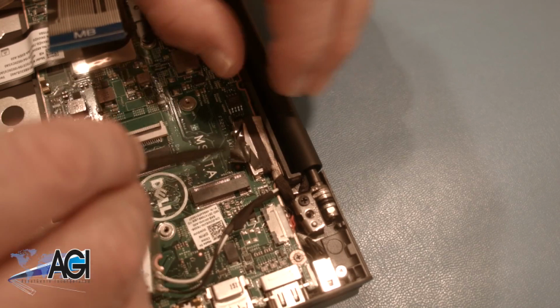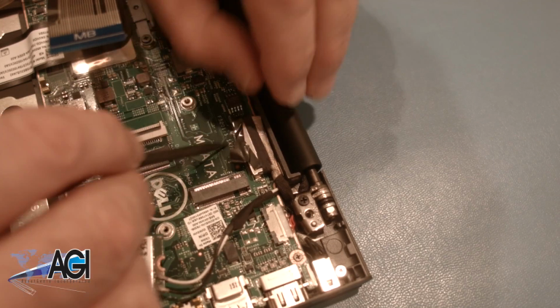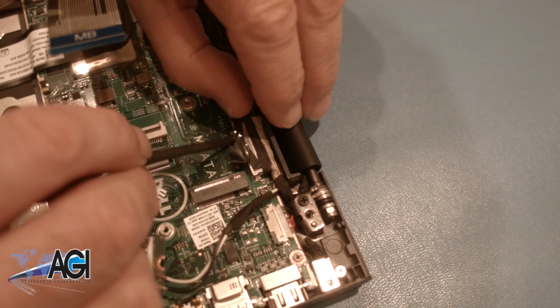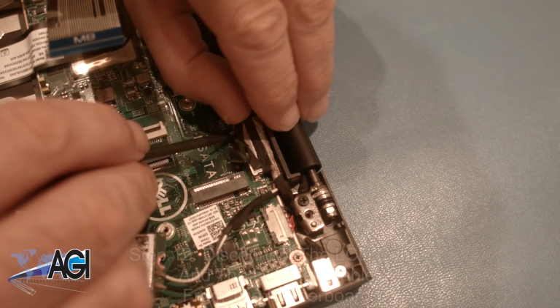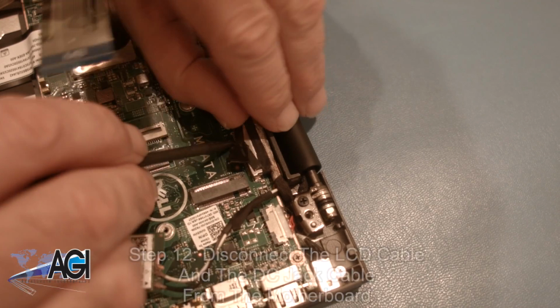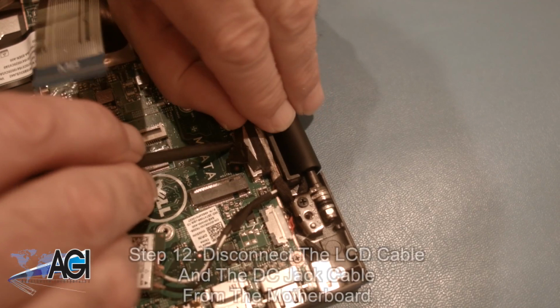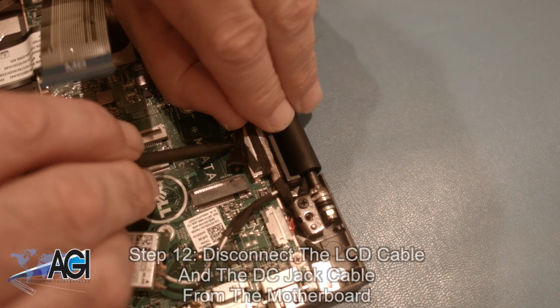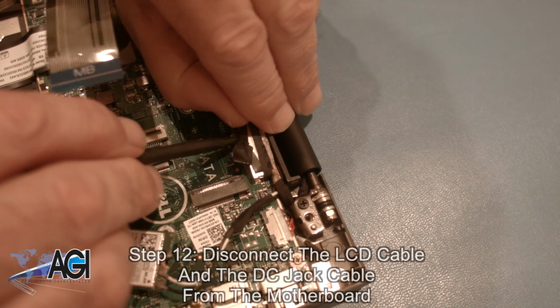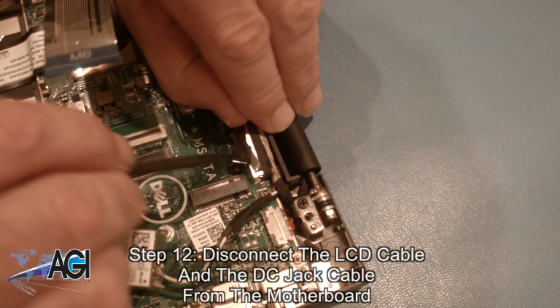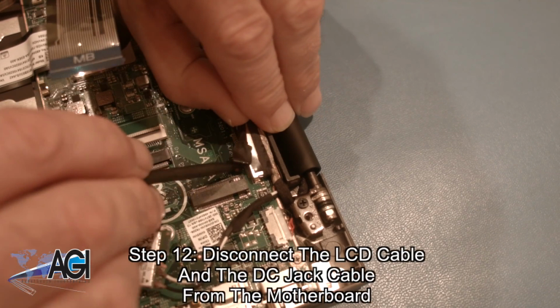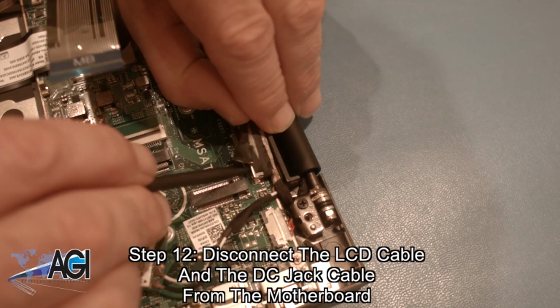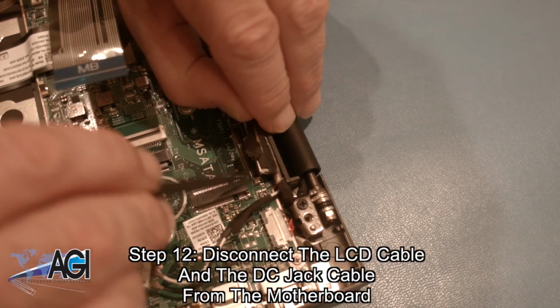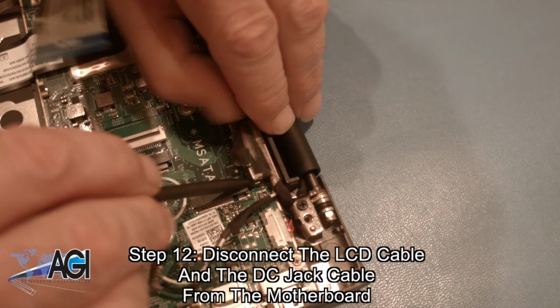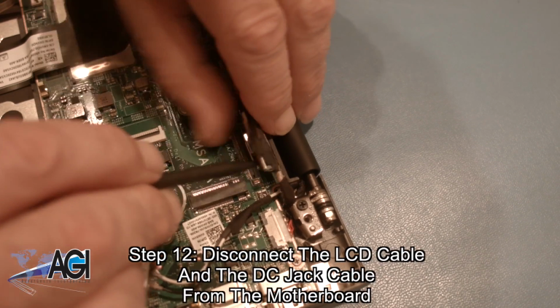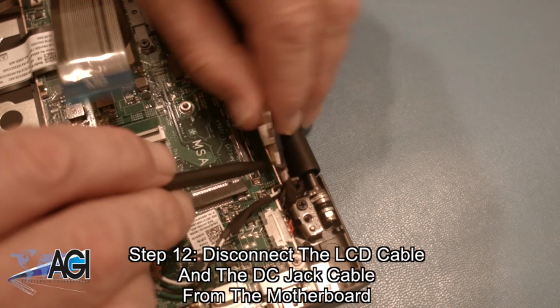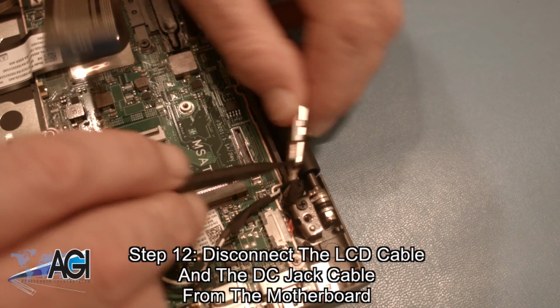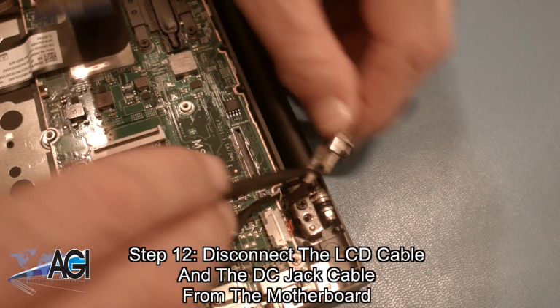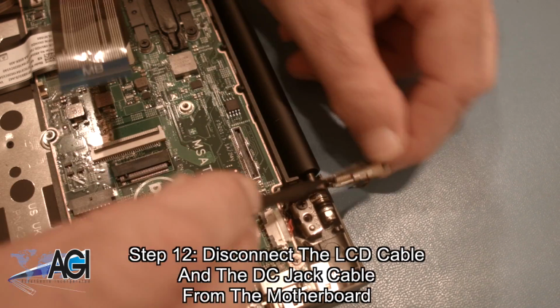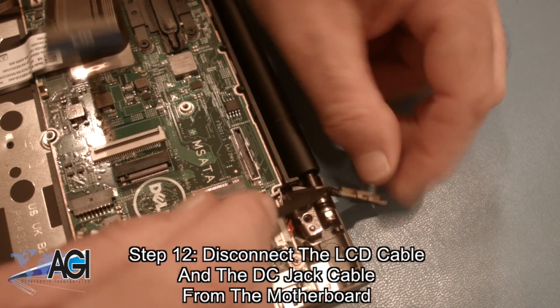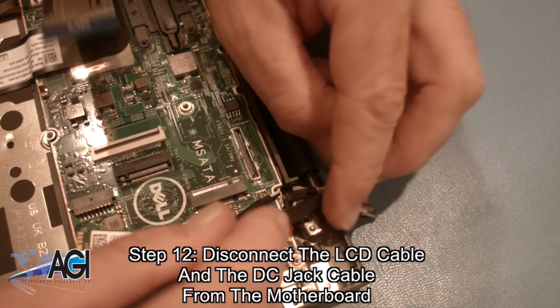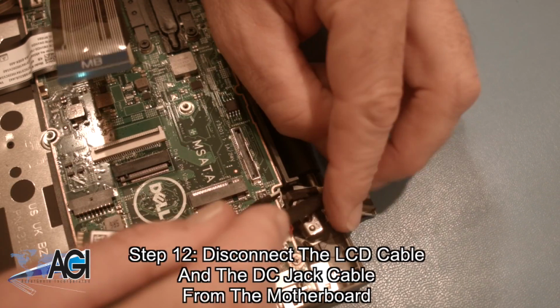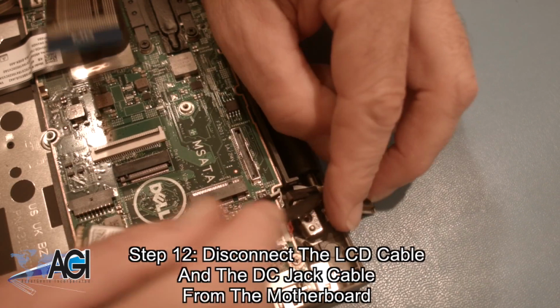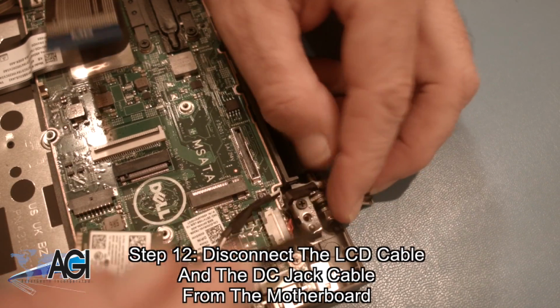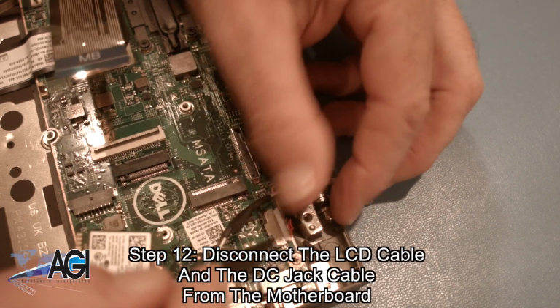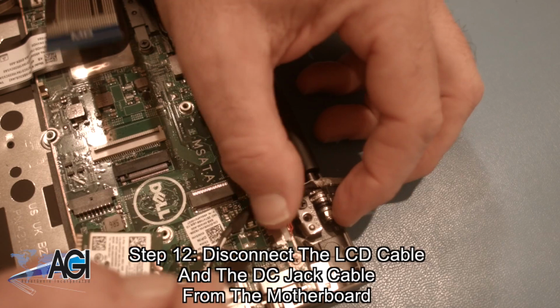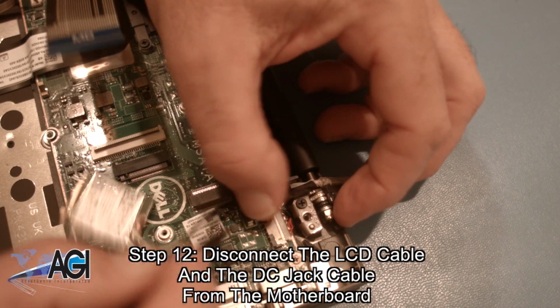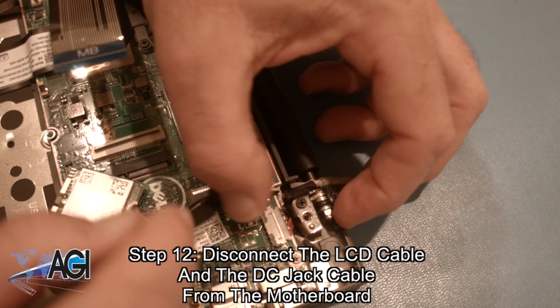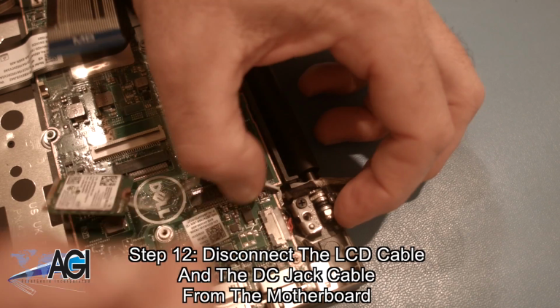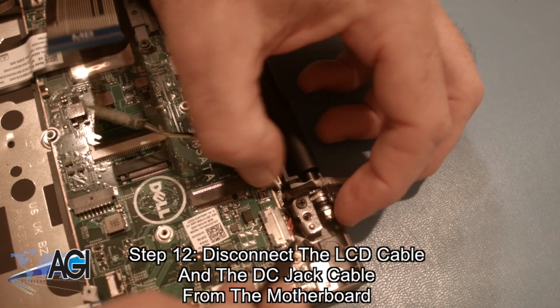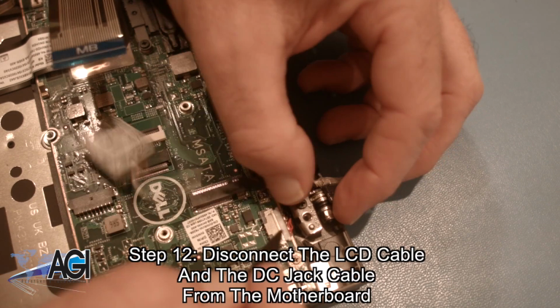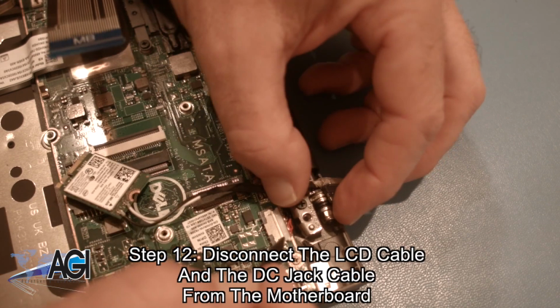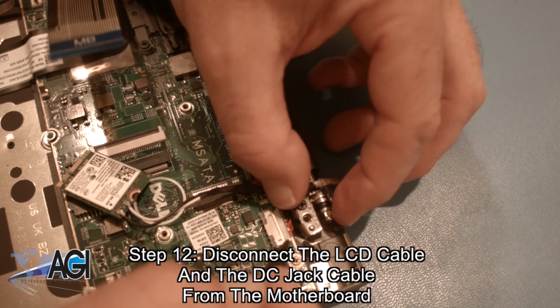Now, you will disconnect the LCD cable and the DC jack cable from the motherboard.